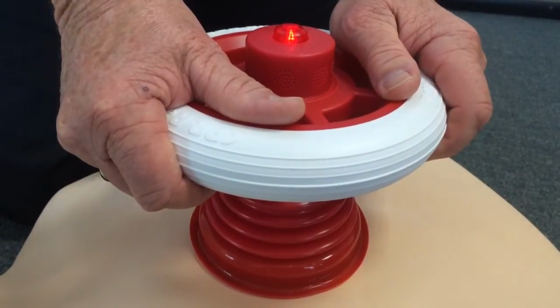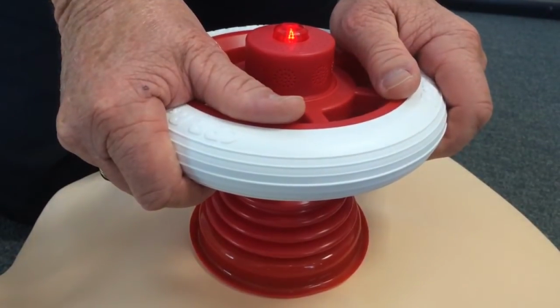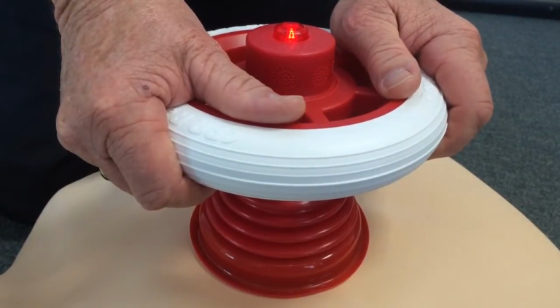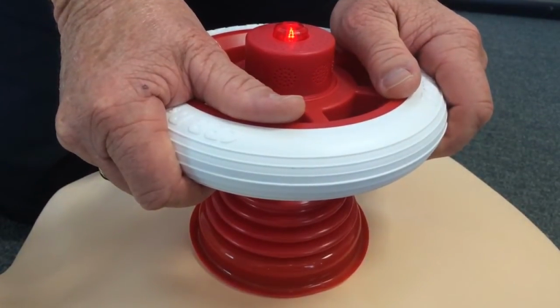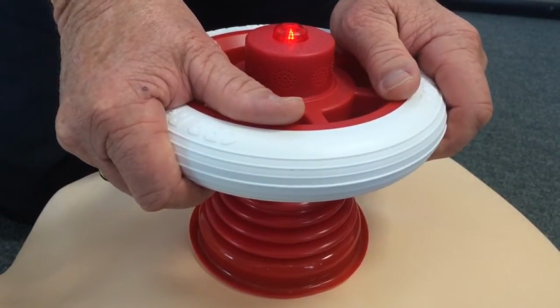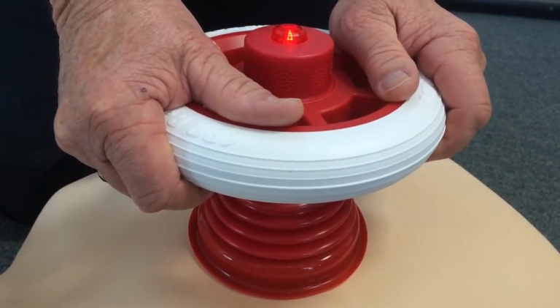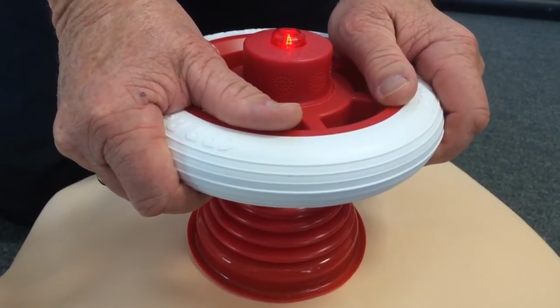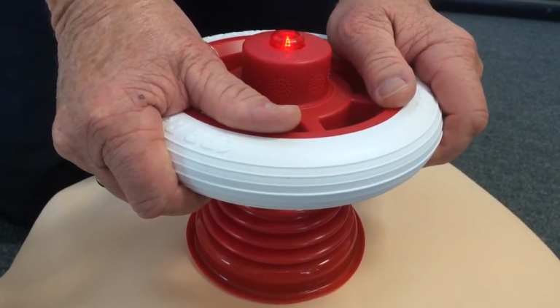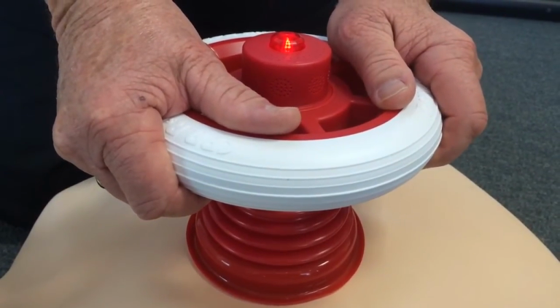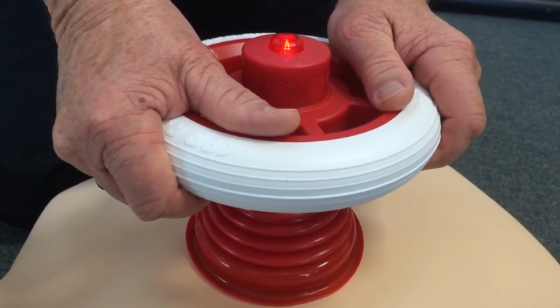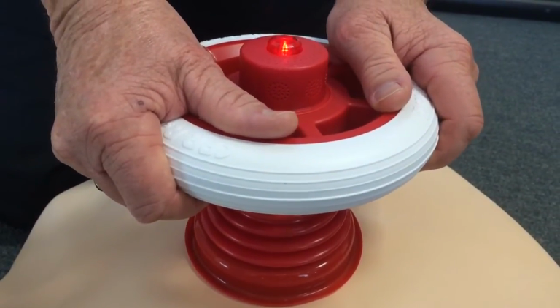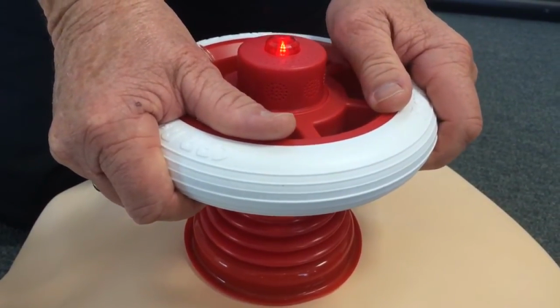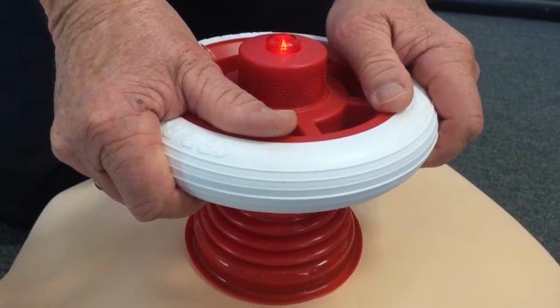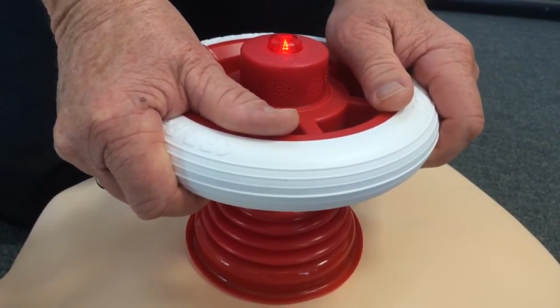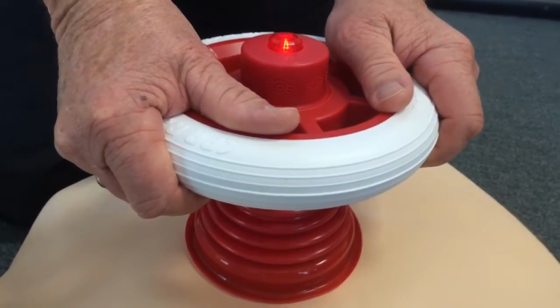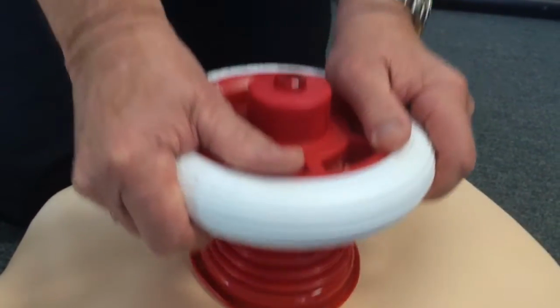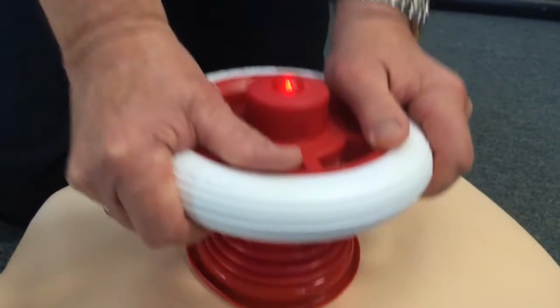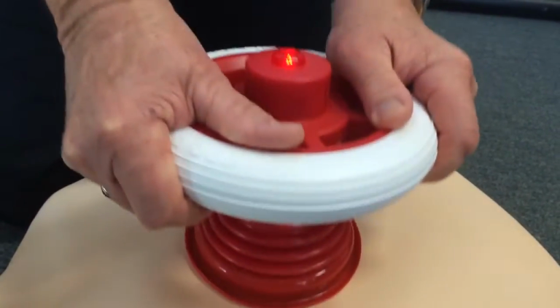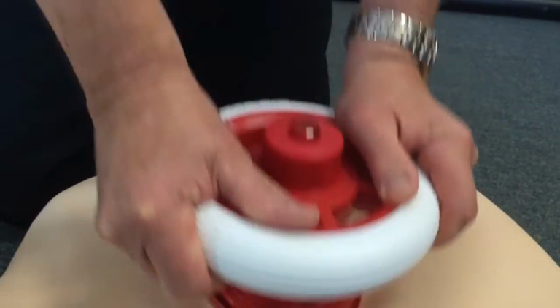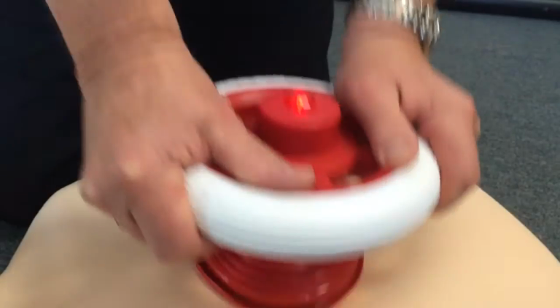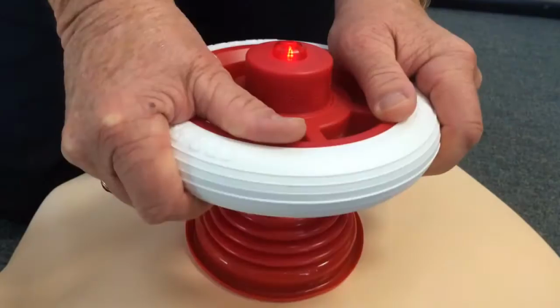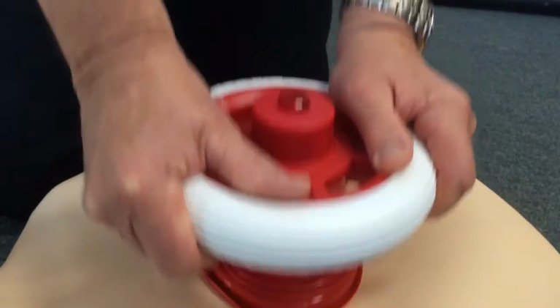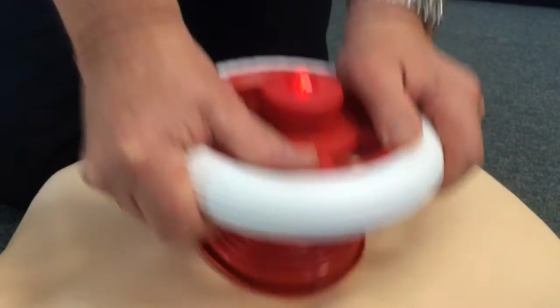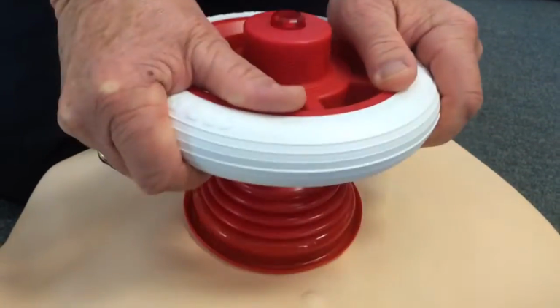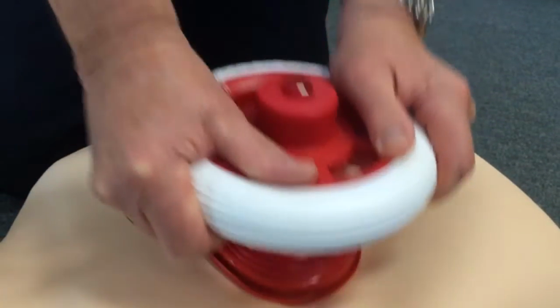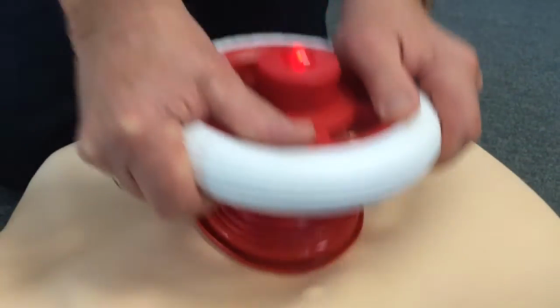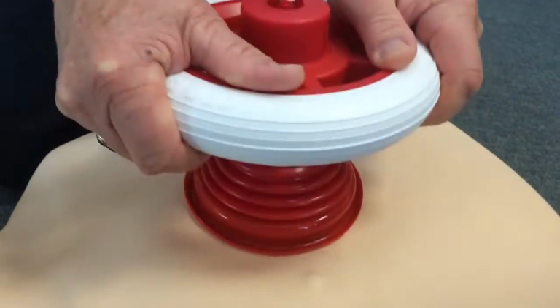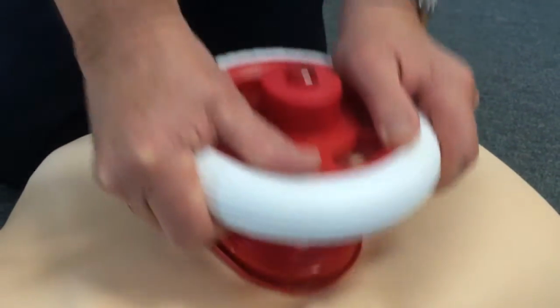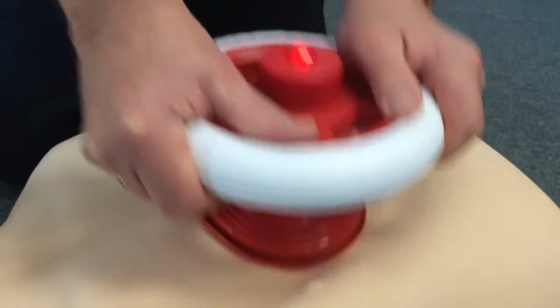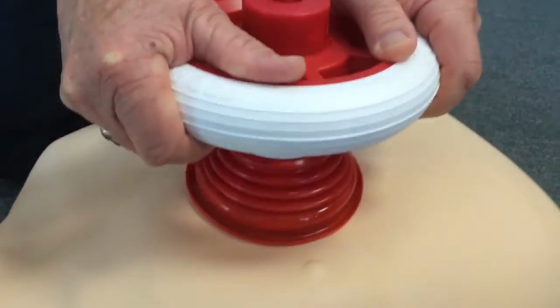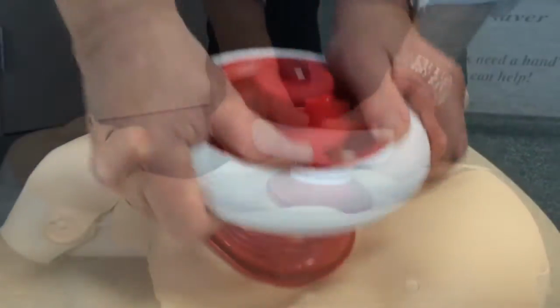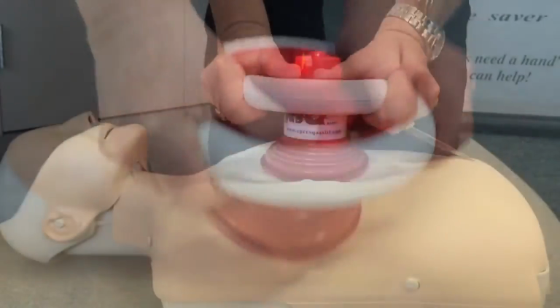Push hard, push fast. Push, push, push, push, push, push, push, push, push.